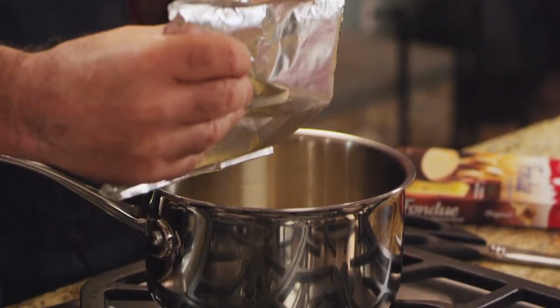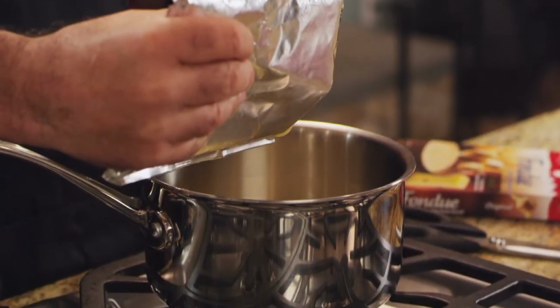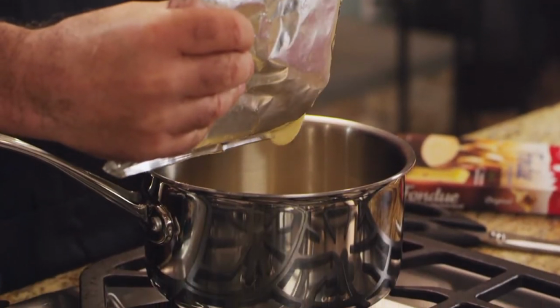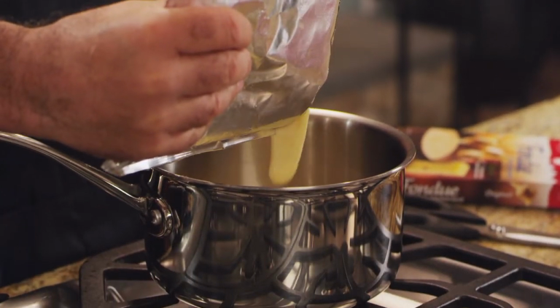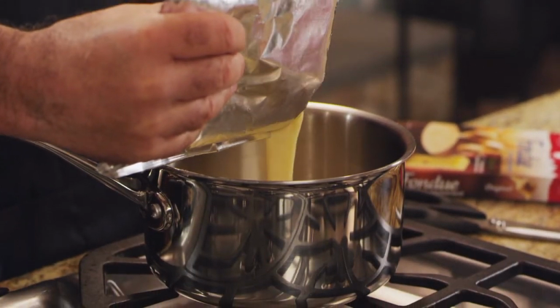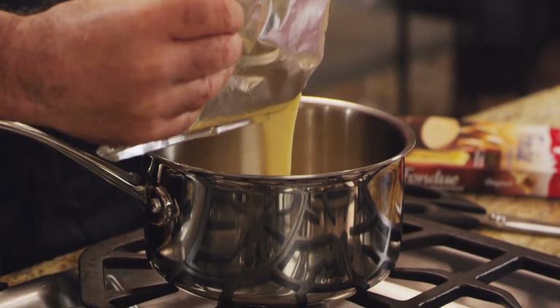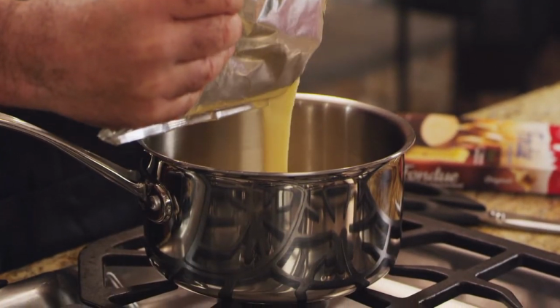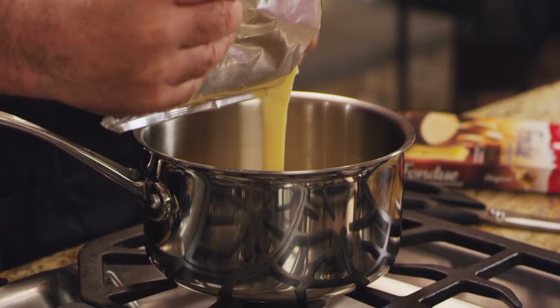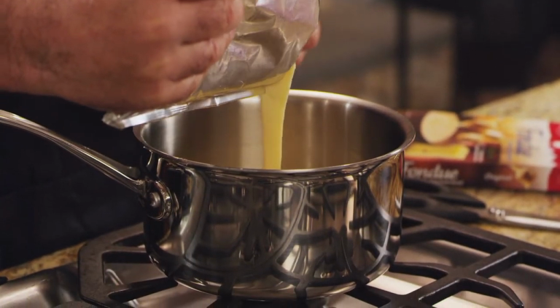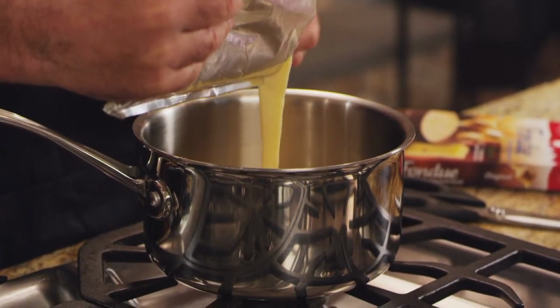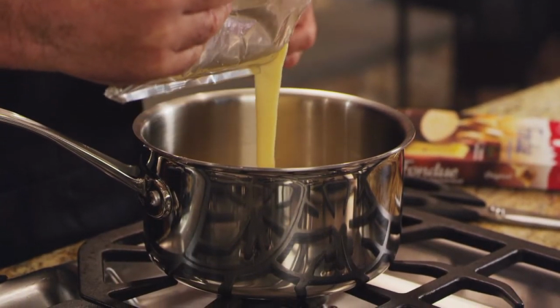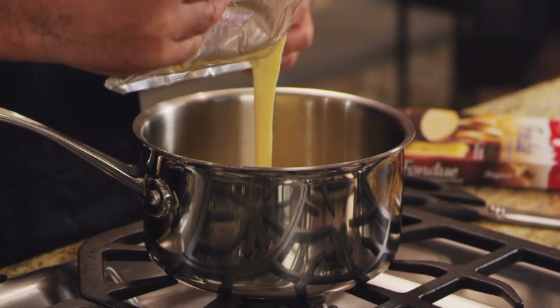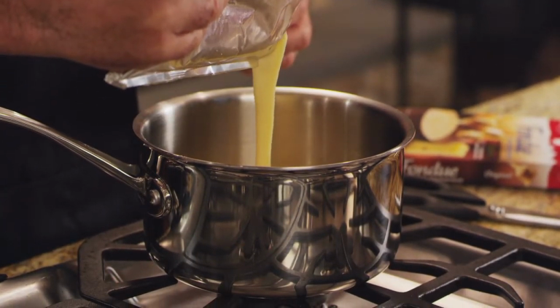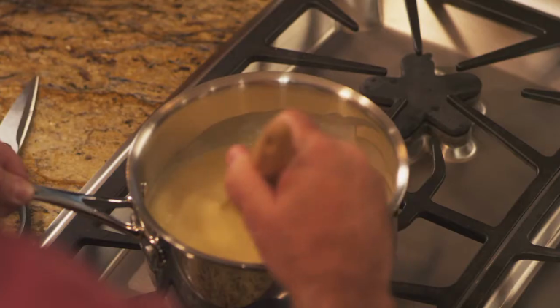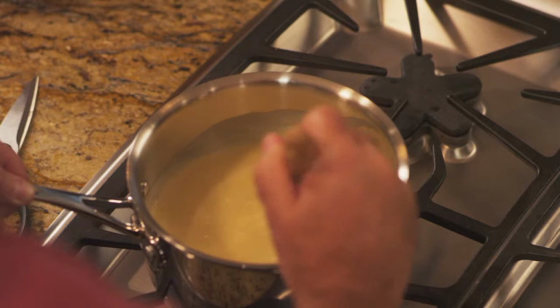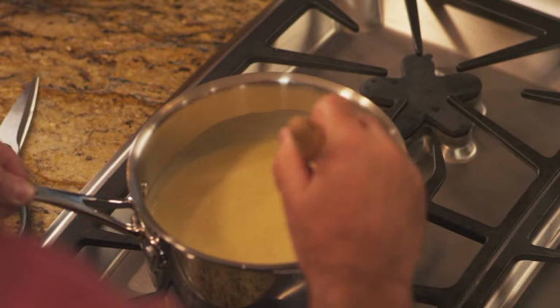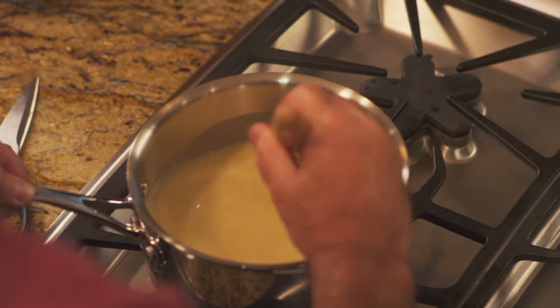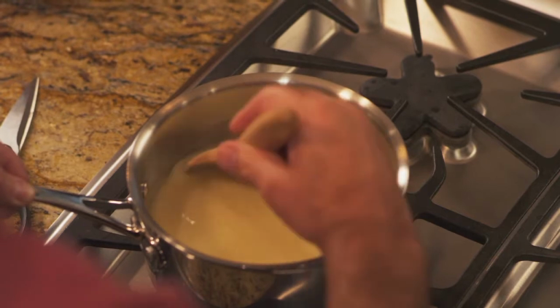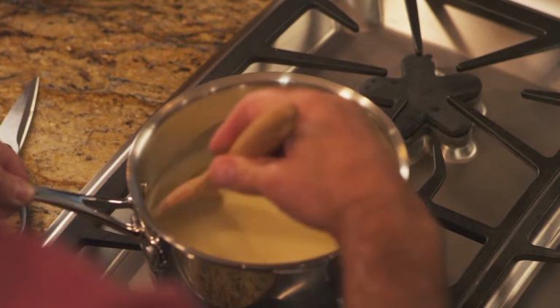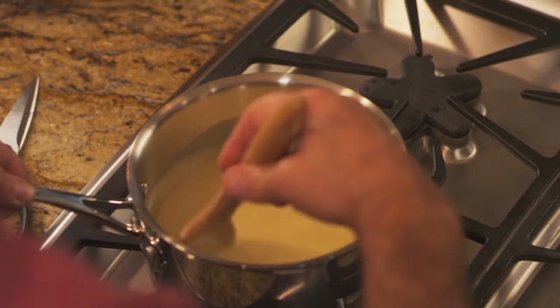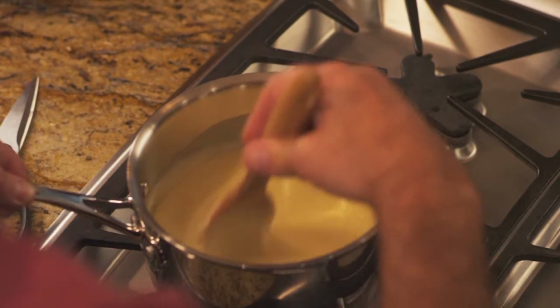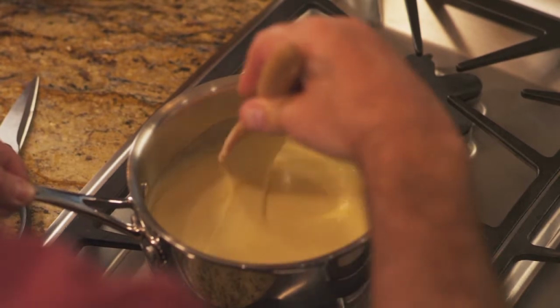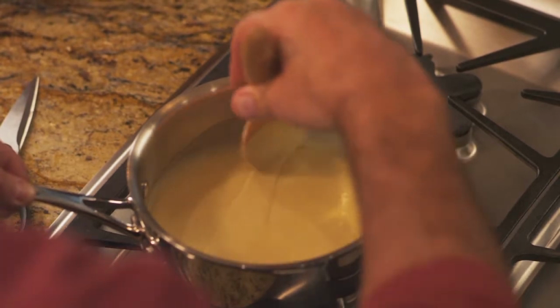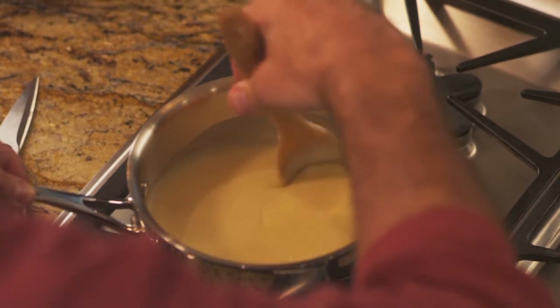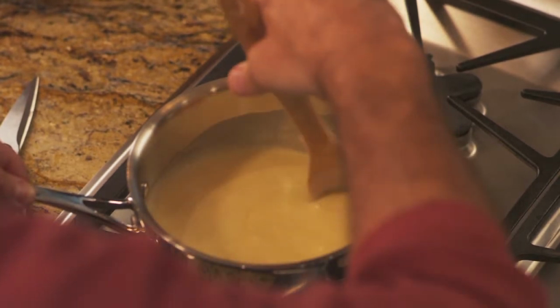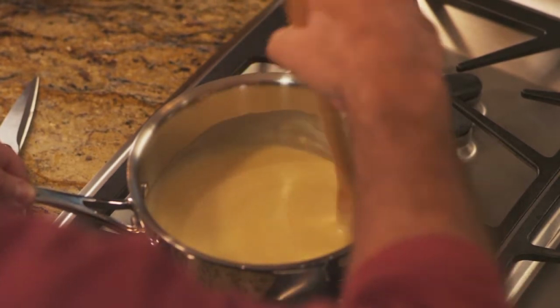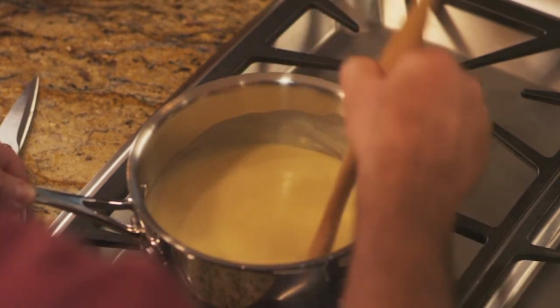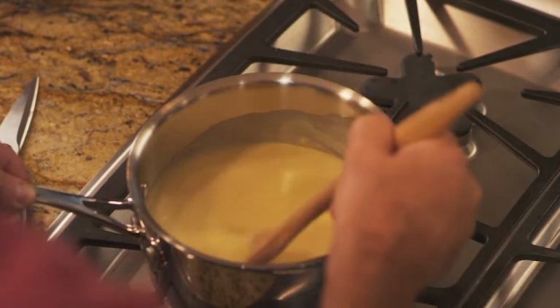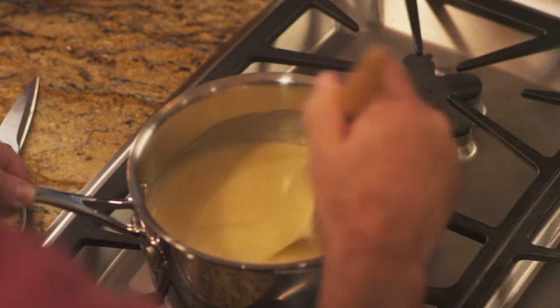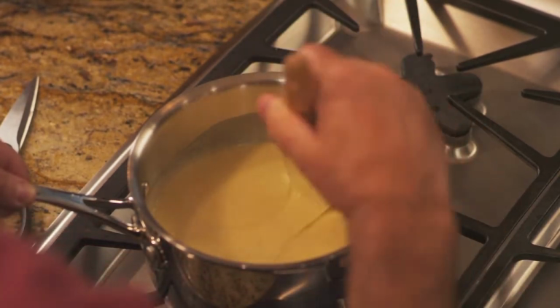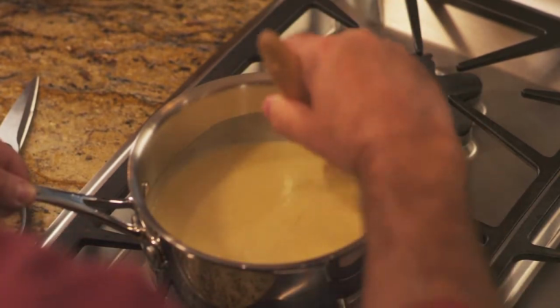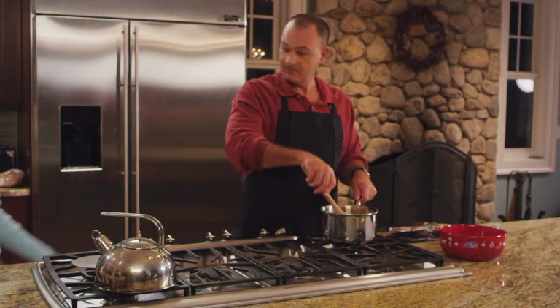You just open the box, pour the fondue into a saucepan, heat it up, and keep stirring to get a nice, smooth texture.